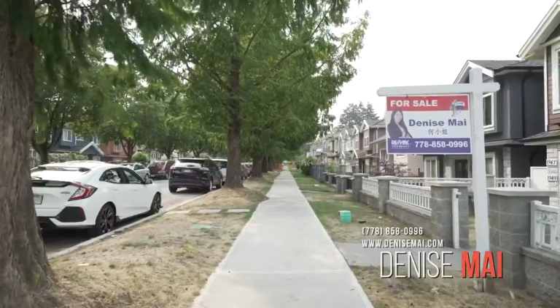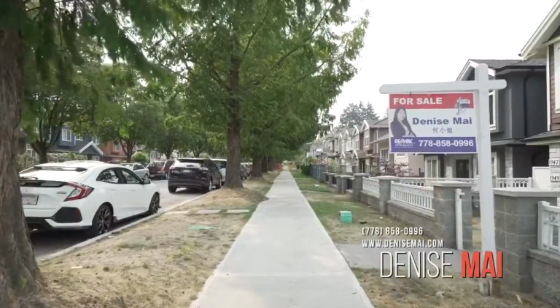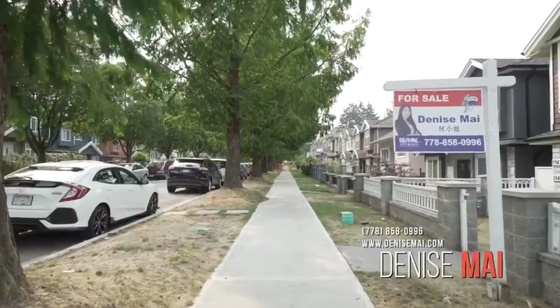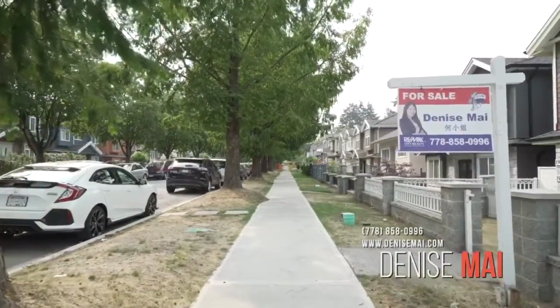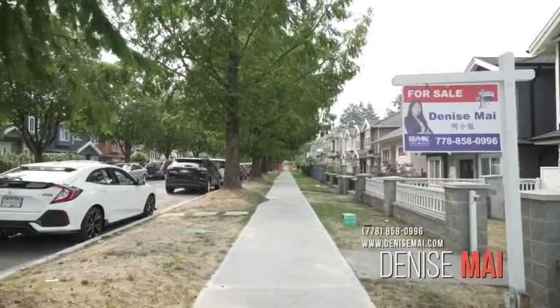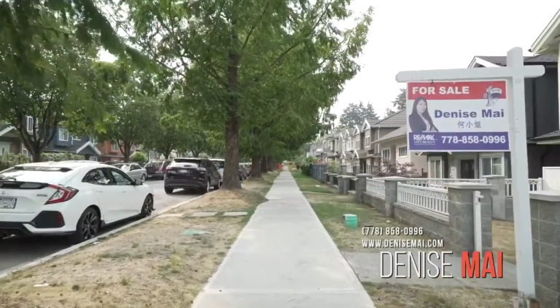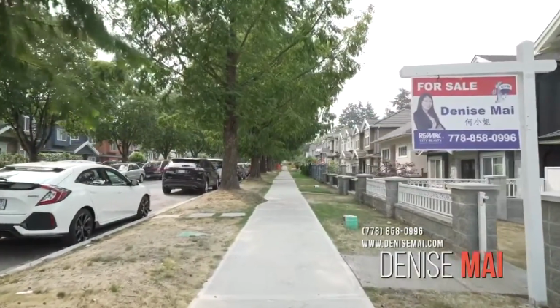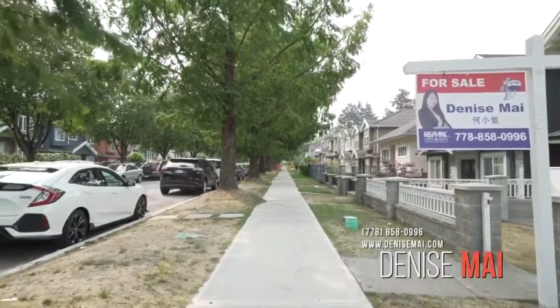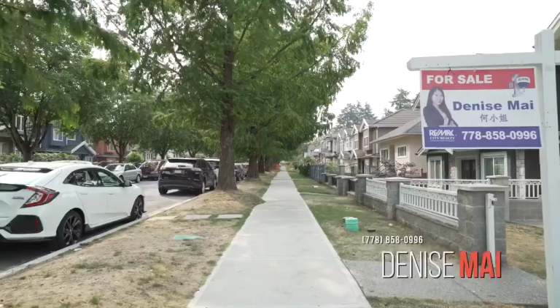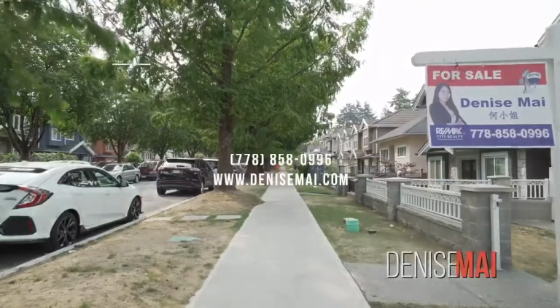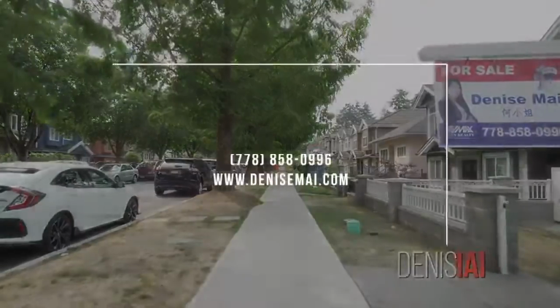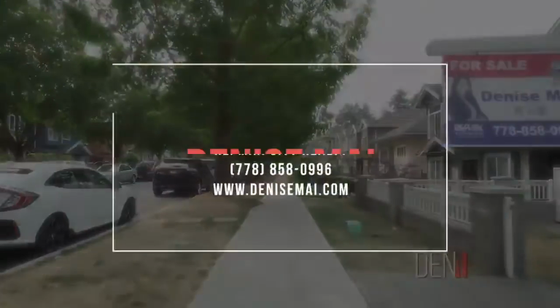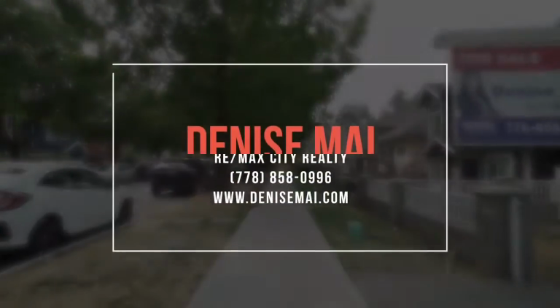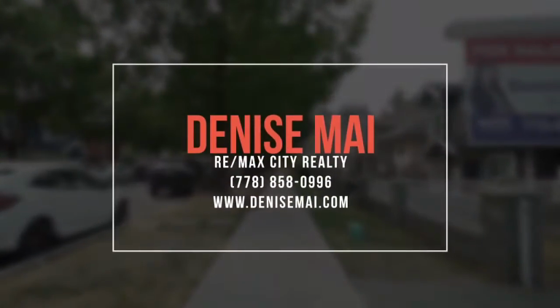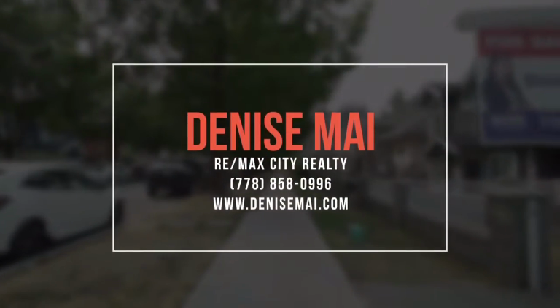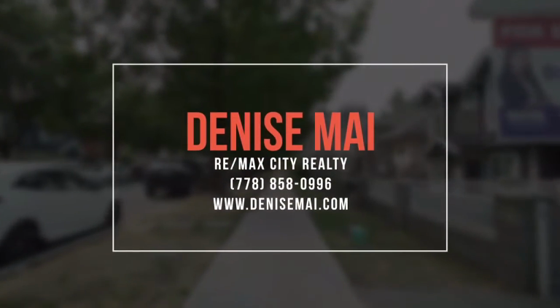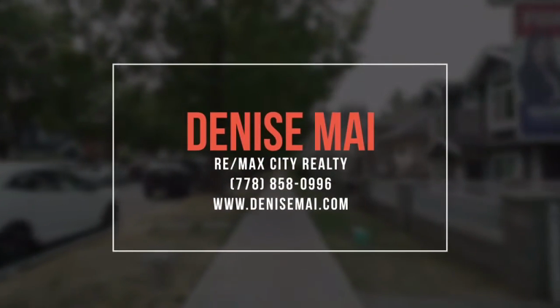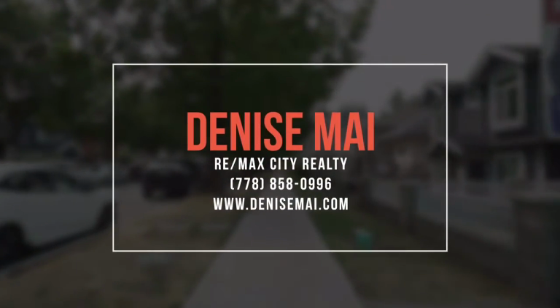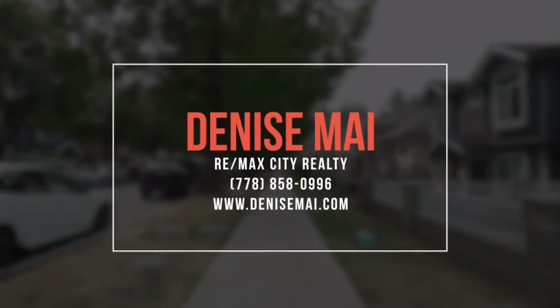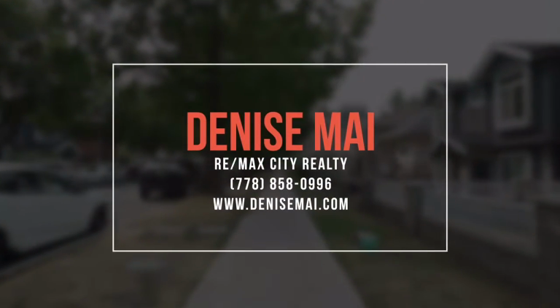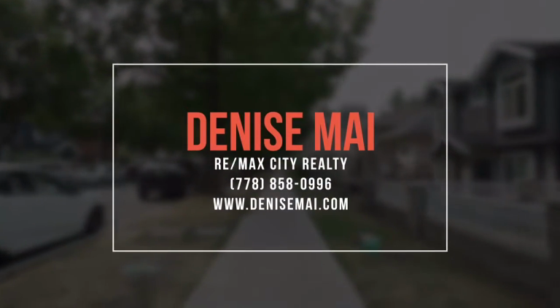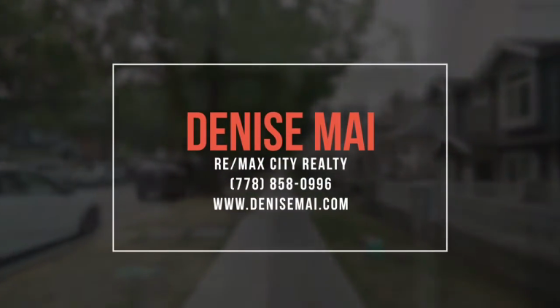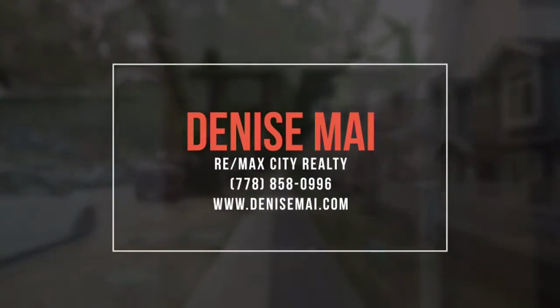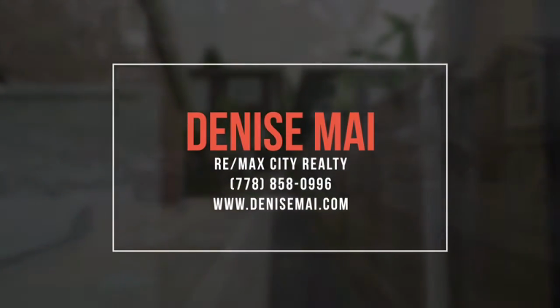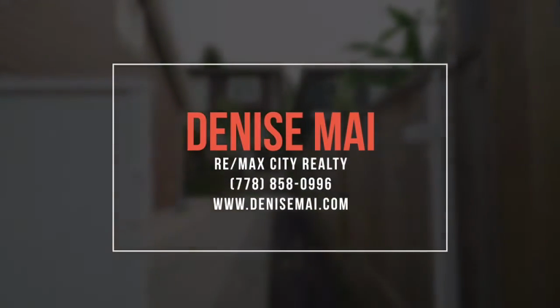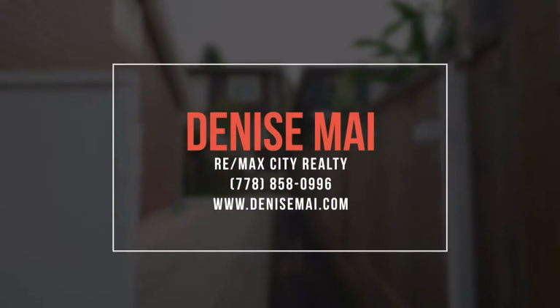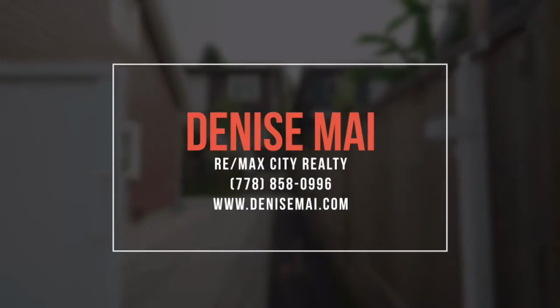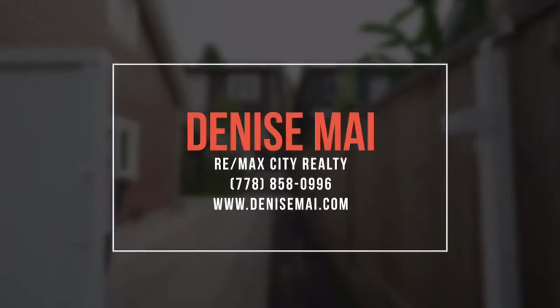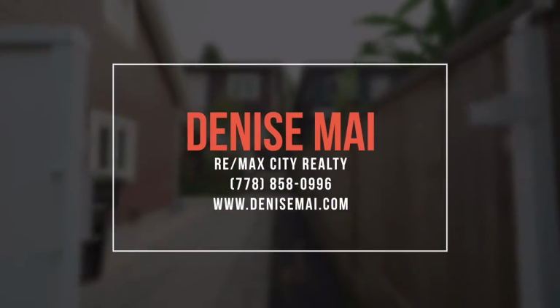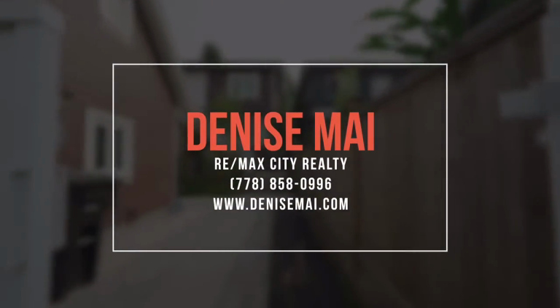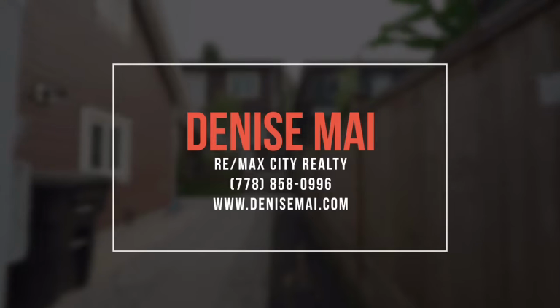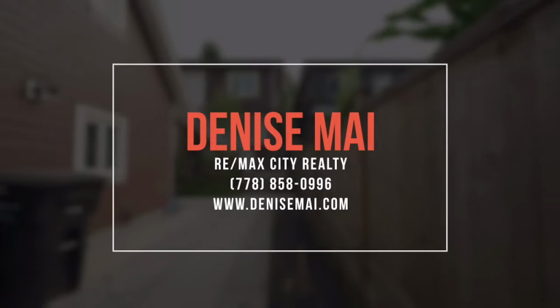You don't want to miss out on this one. If you want more information, feel free to call, text or email me. I'd be more than happy to arrange a private viewing for you.